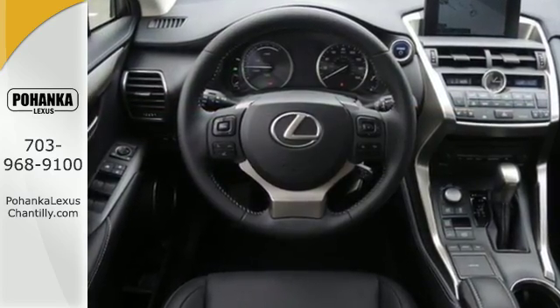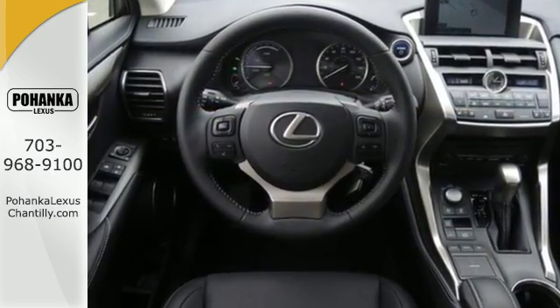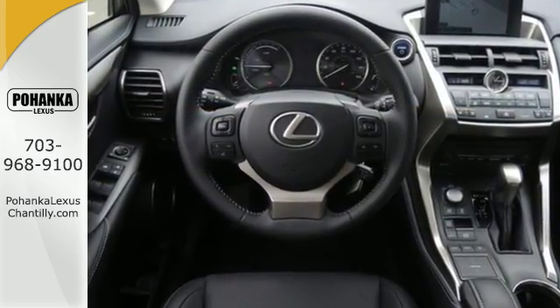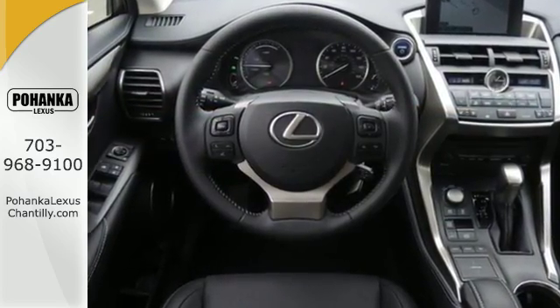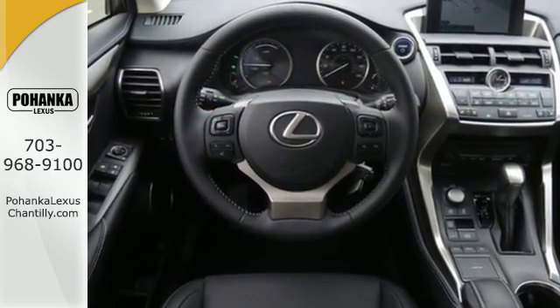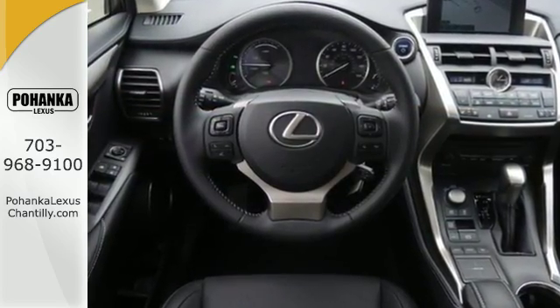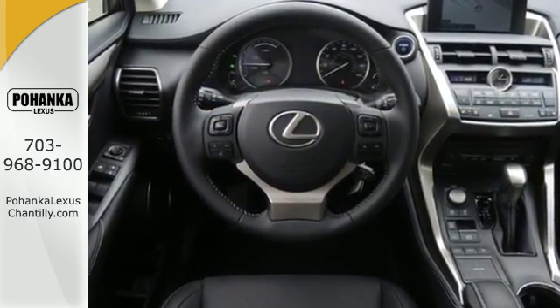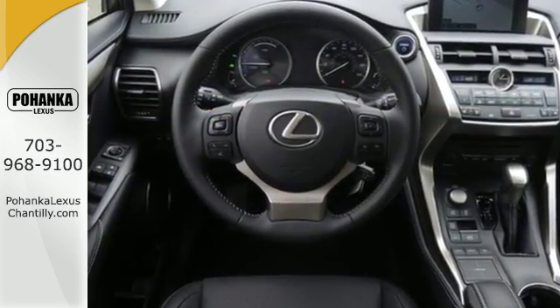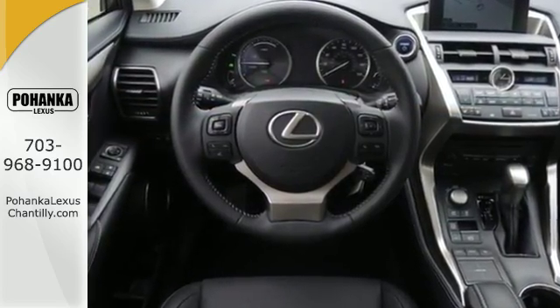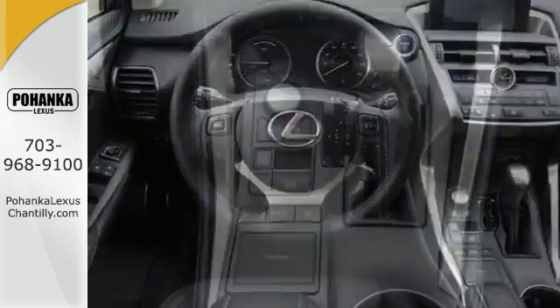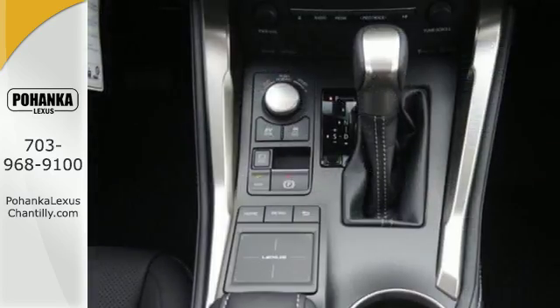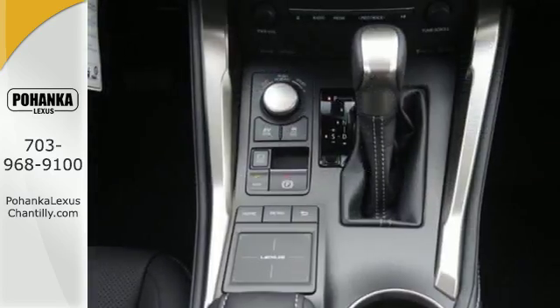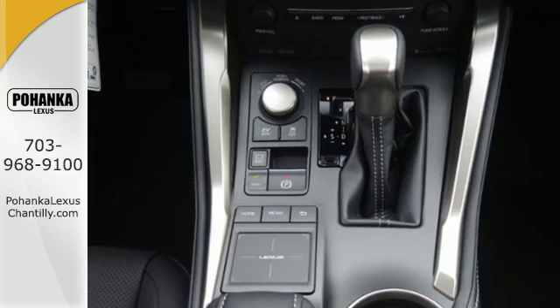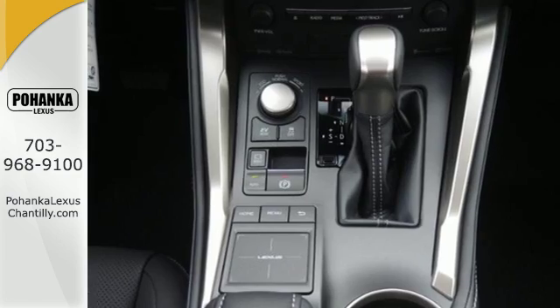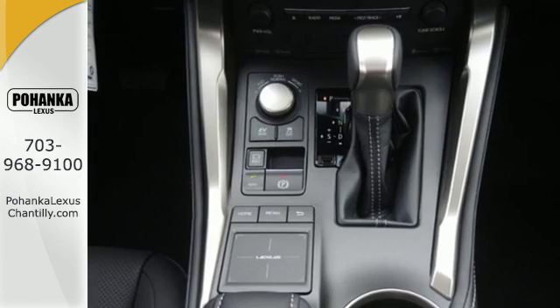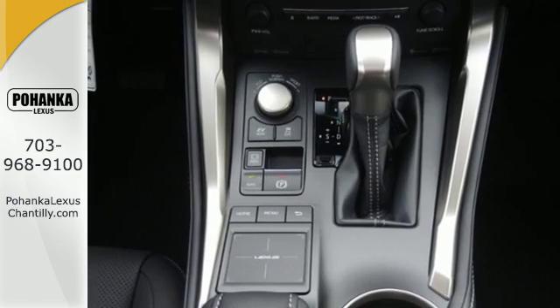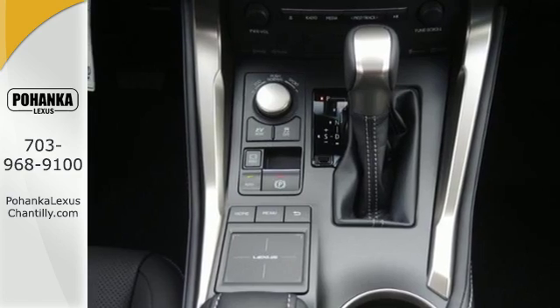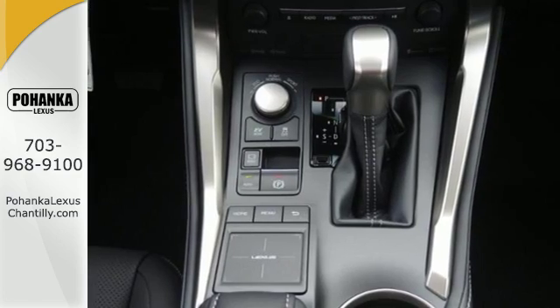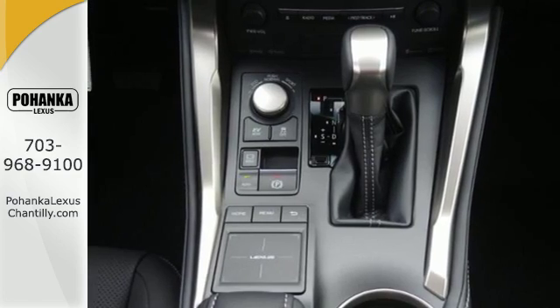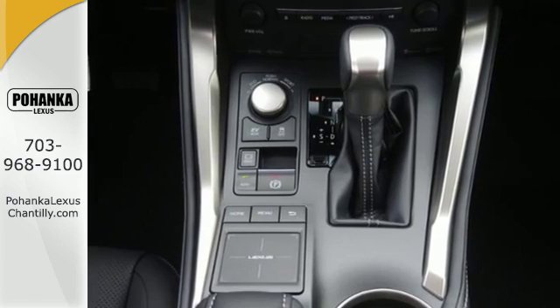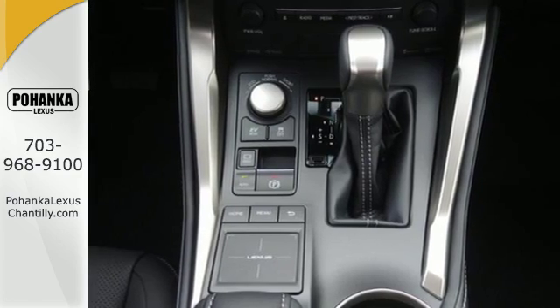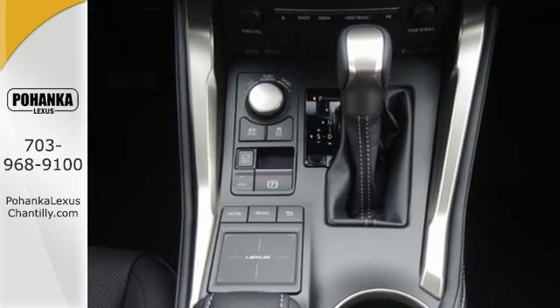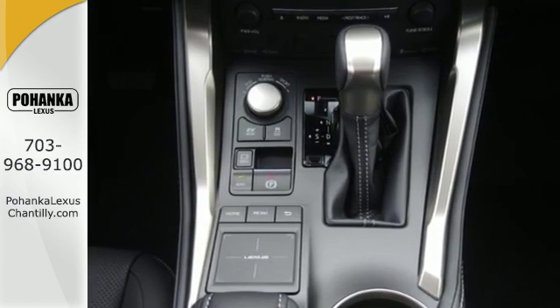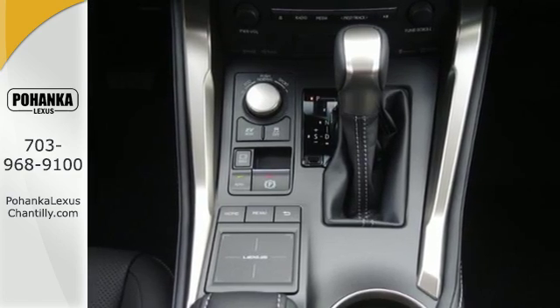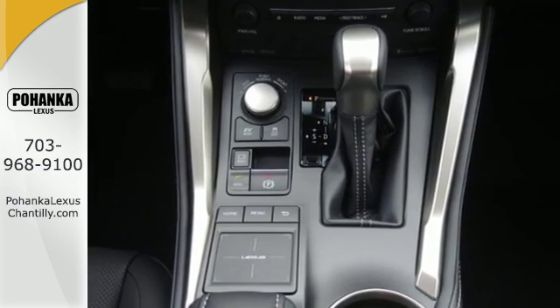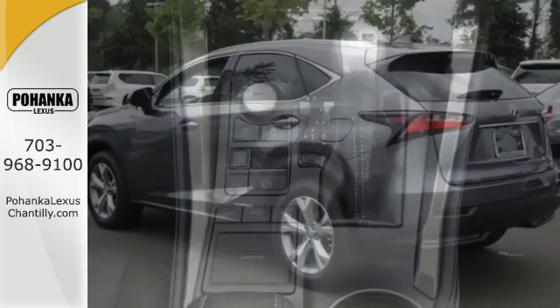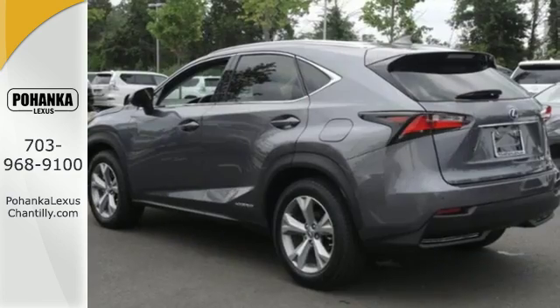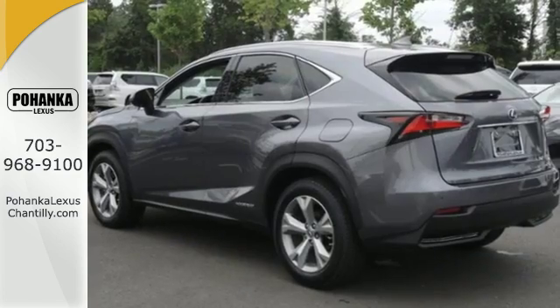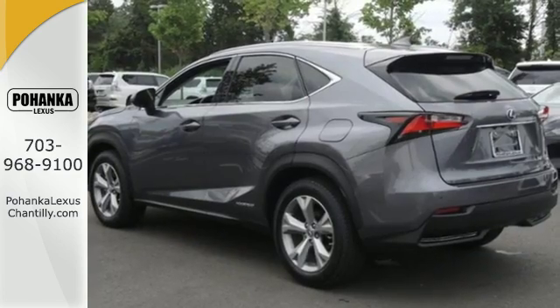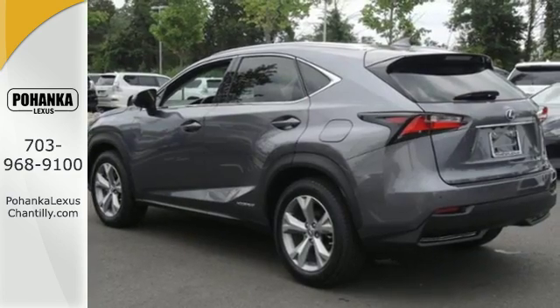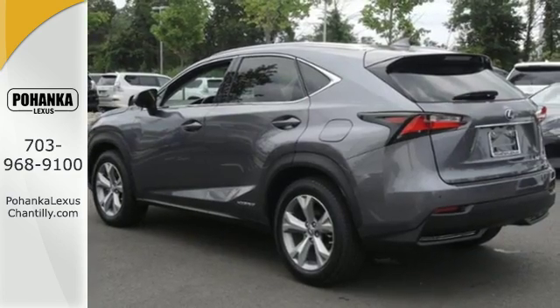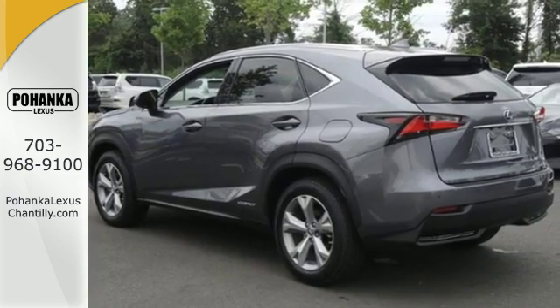Smart access with push-button start, dual-zone climate control, and drive mode select give you convenience and personalization.